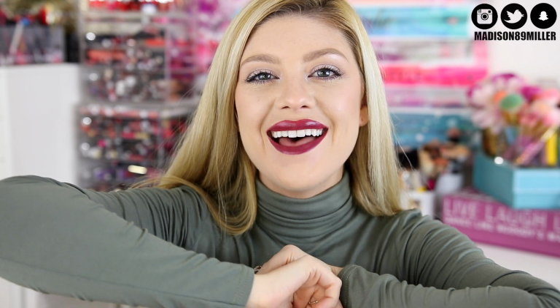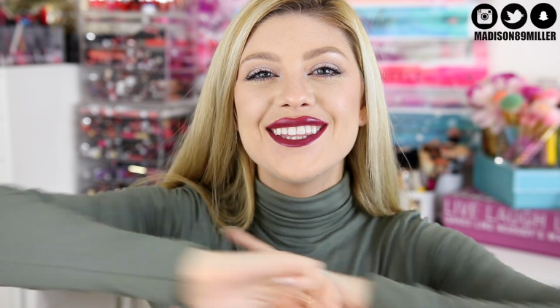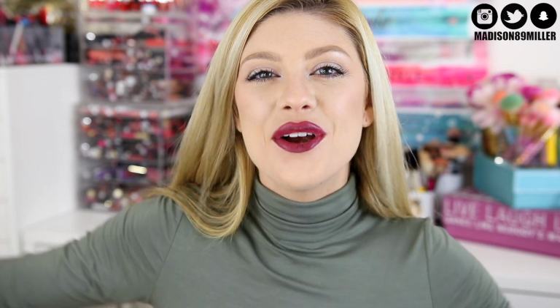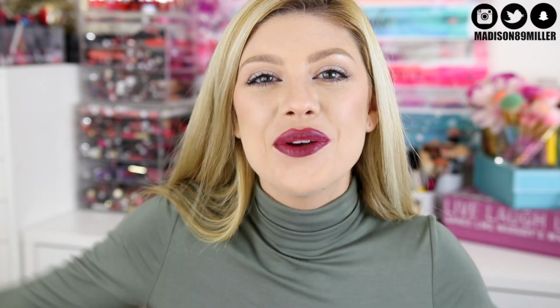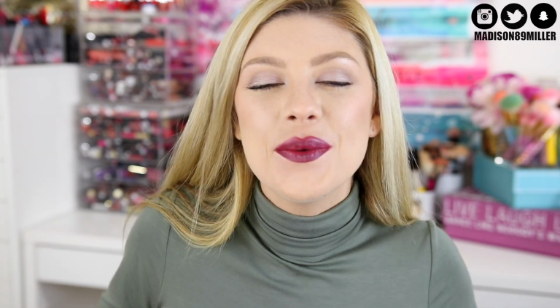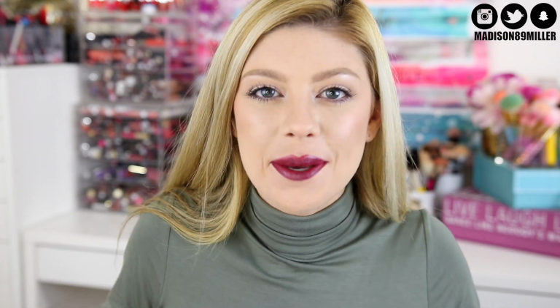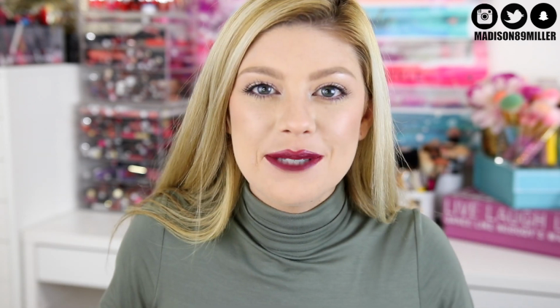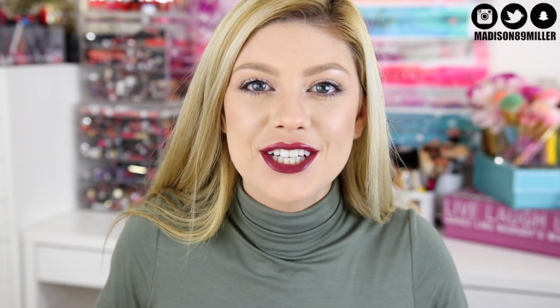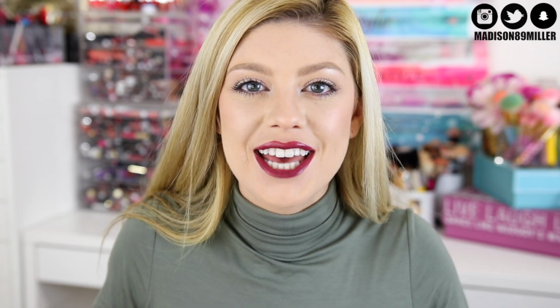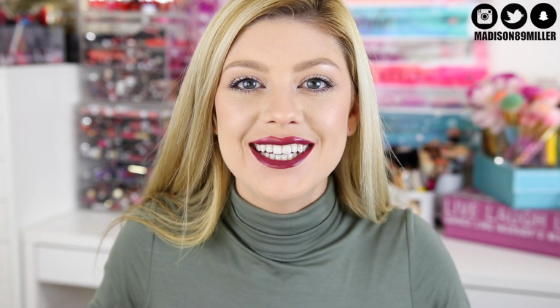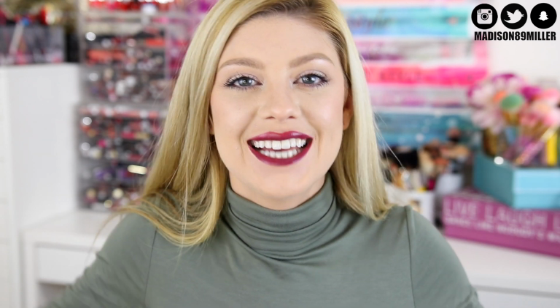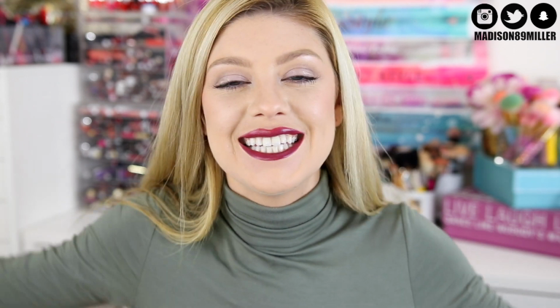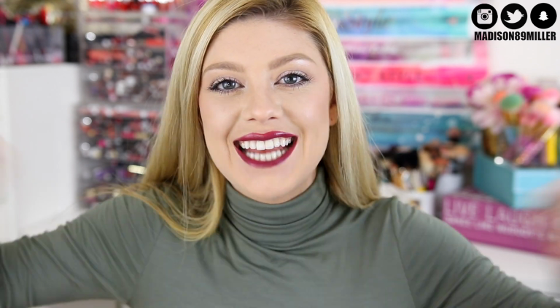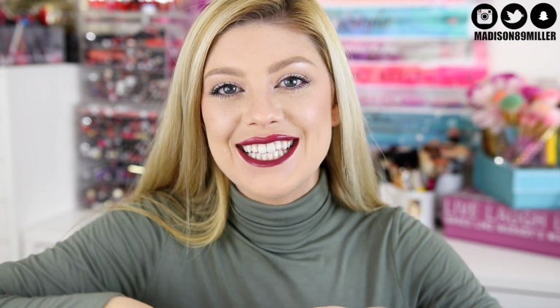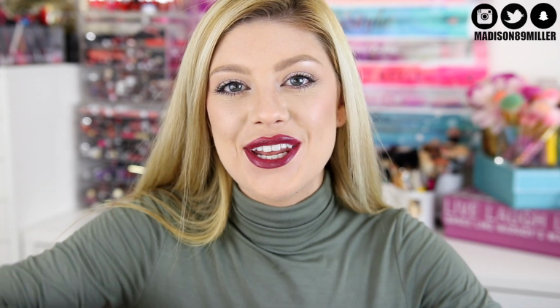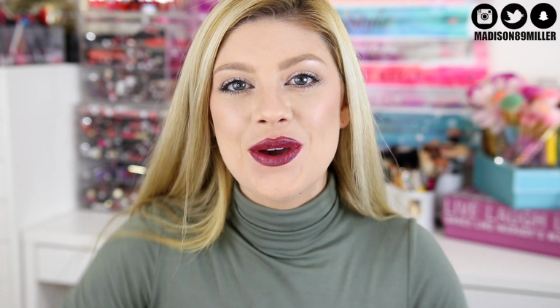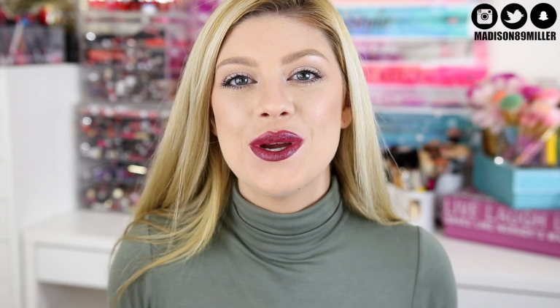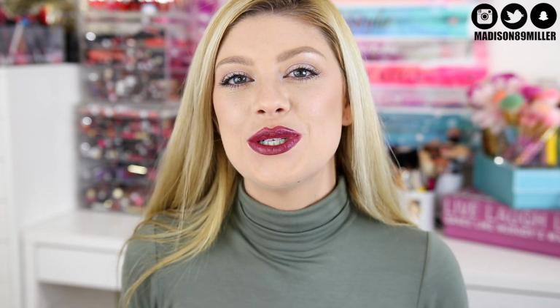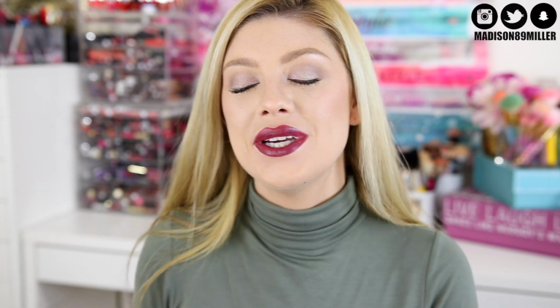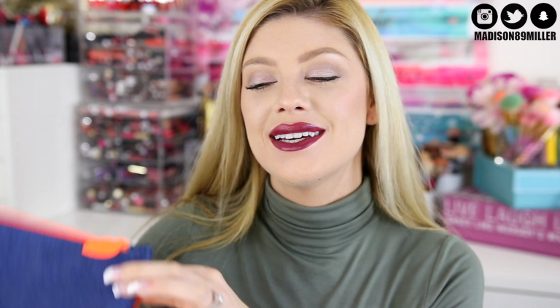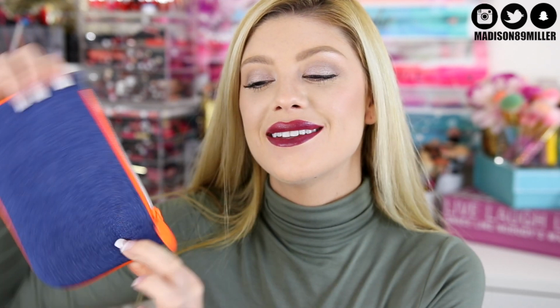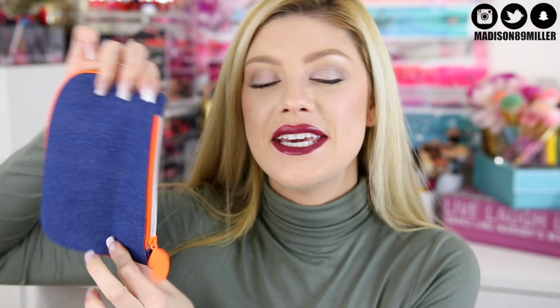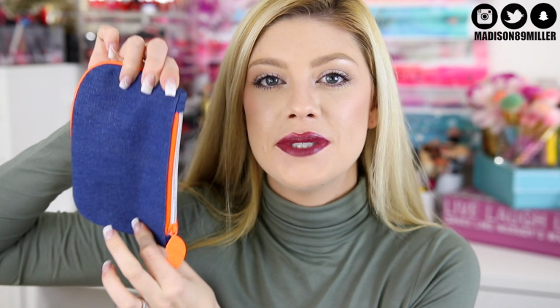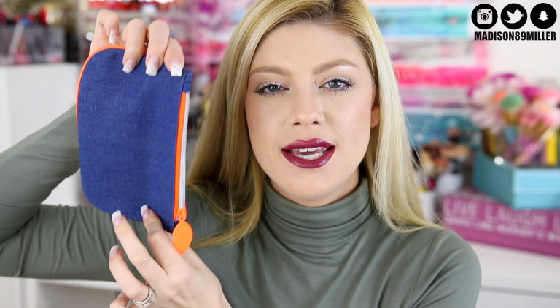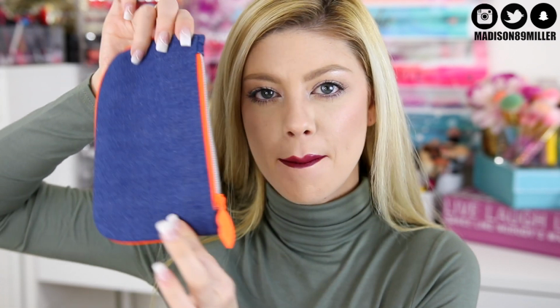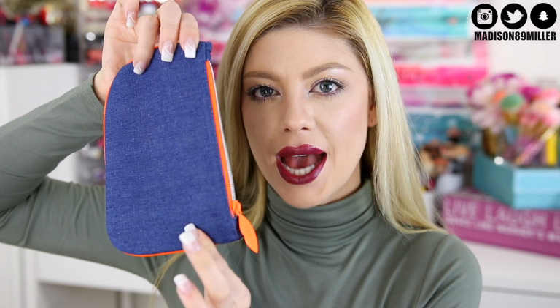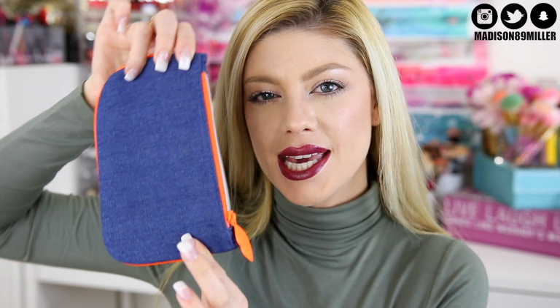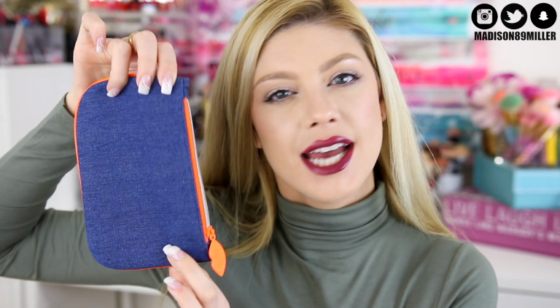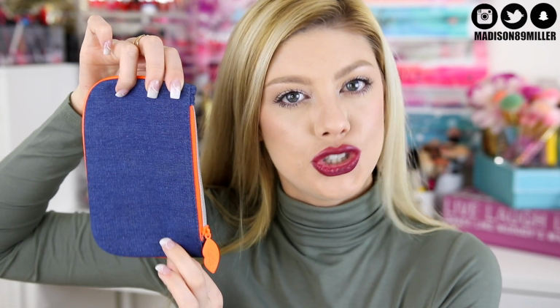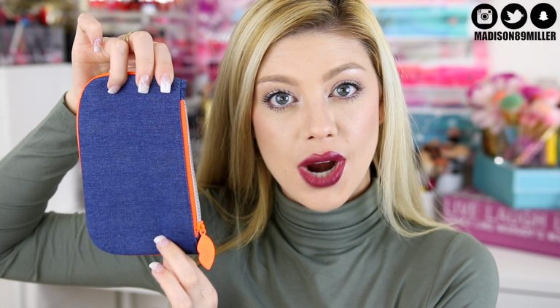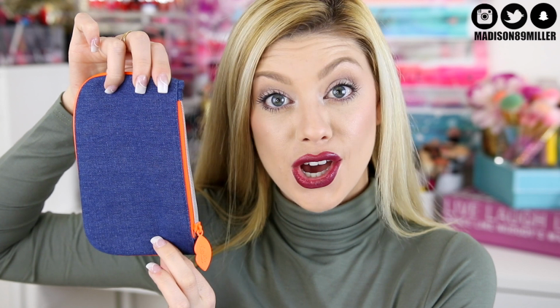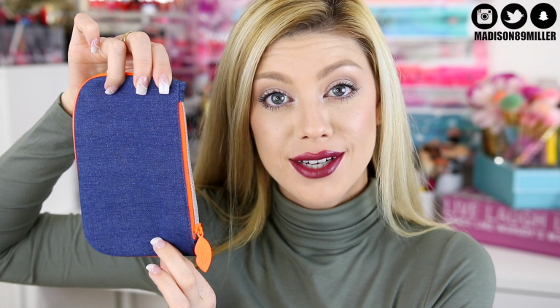Hello everyone, welcome back to my channel. Today's video we are doing the Ipsy unbagging and try on.